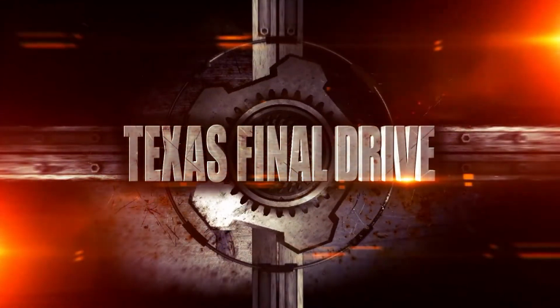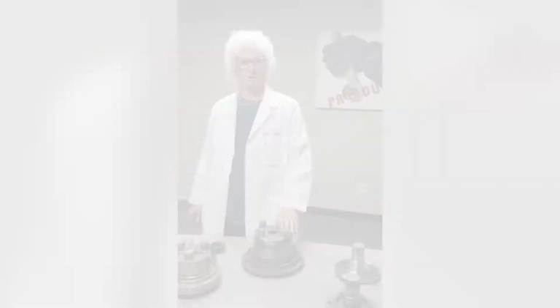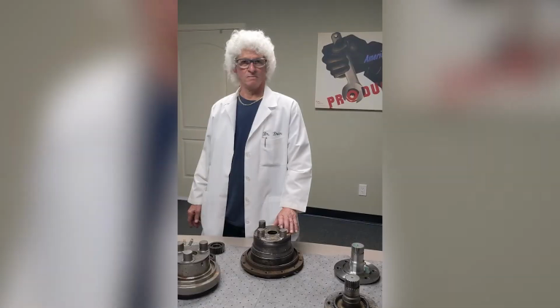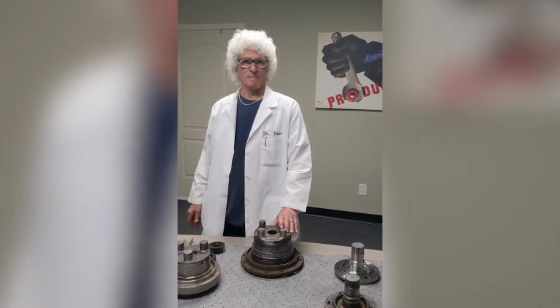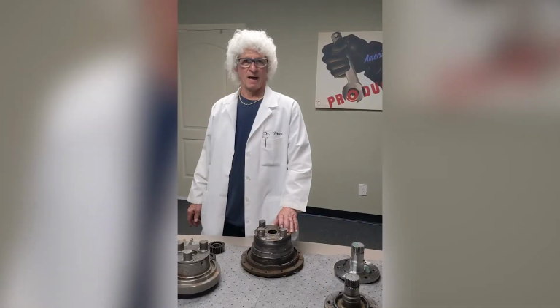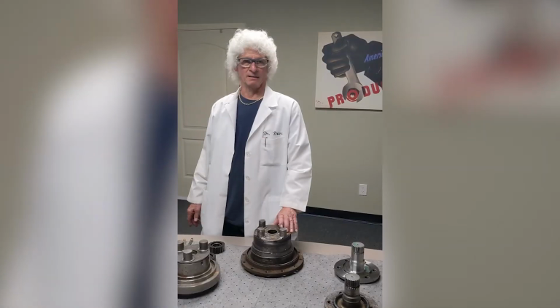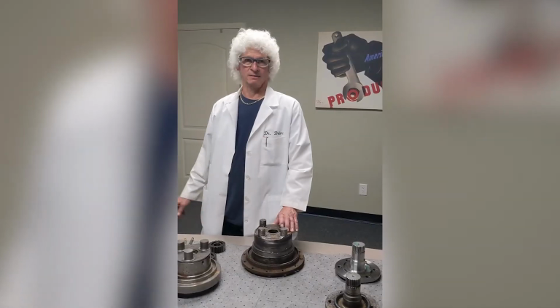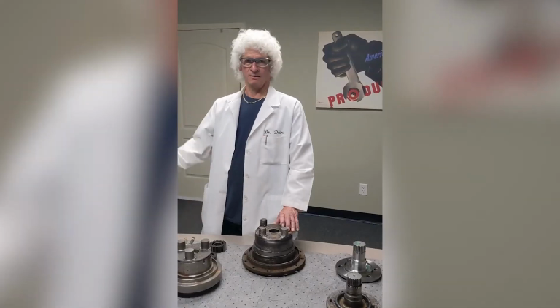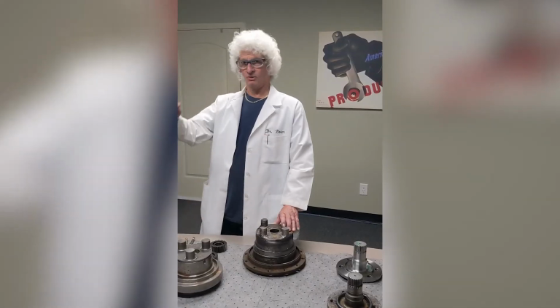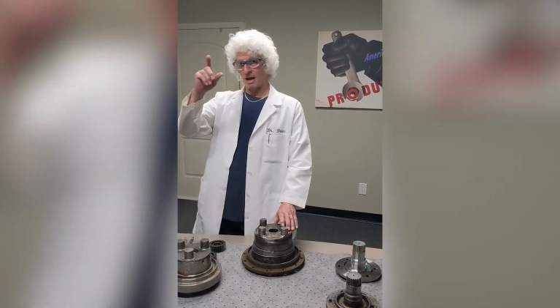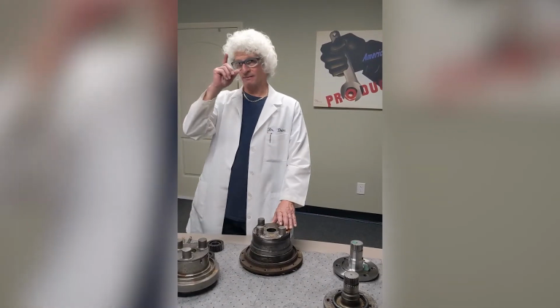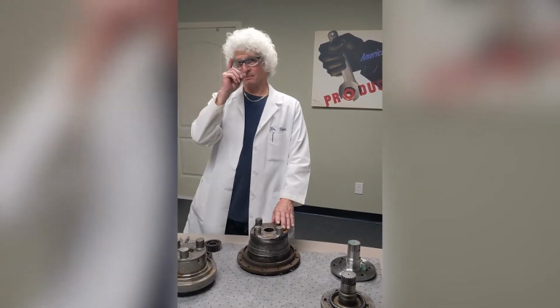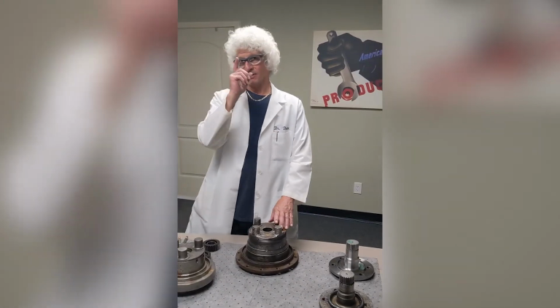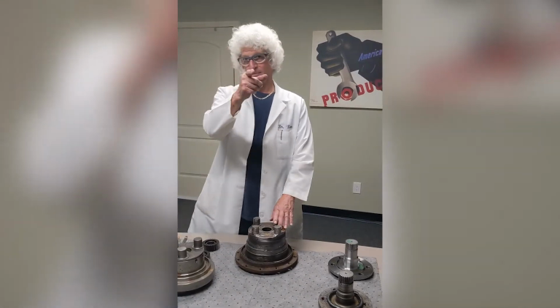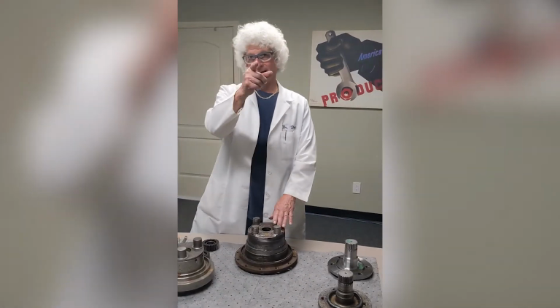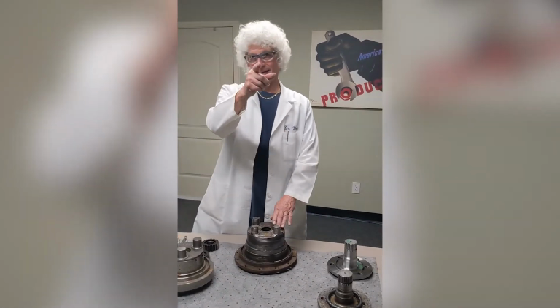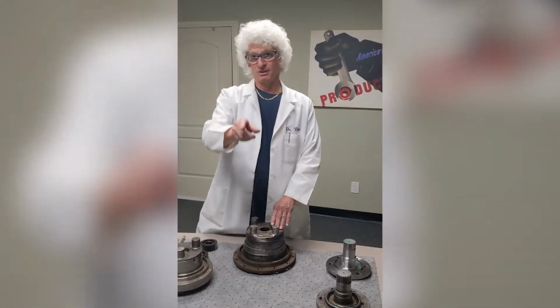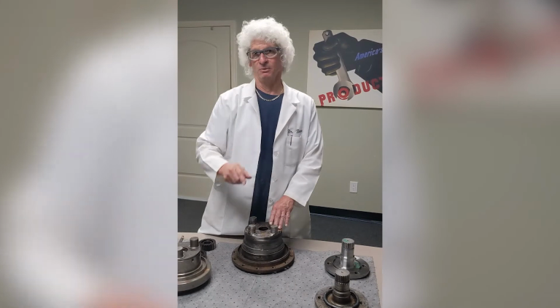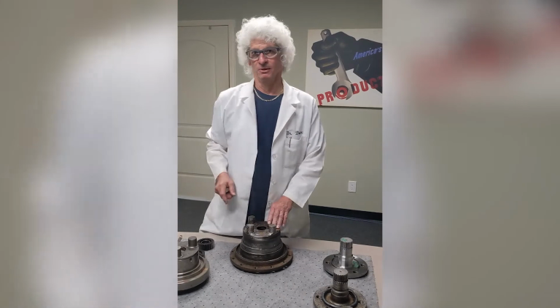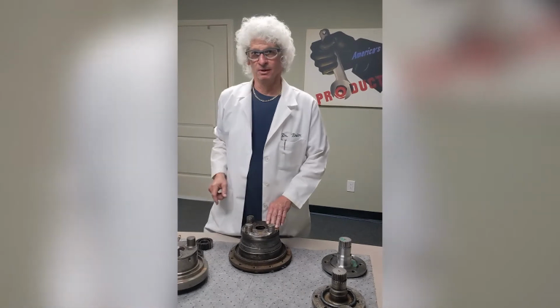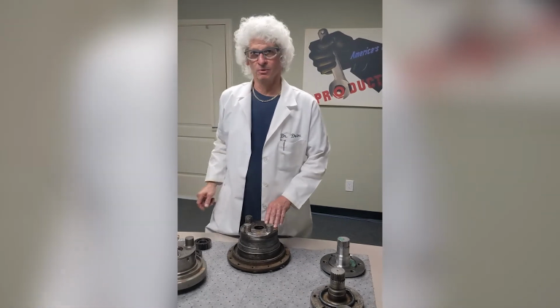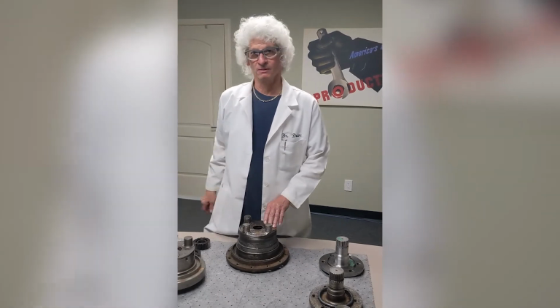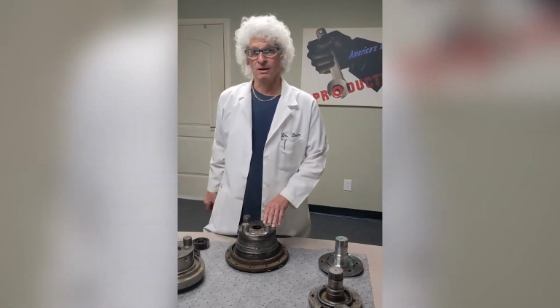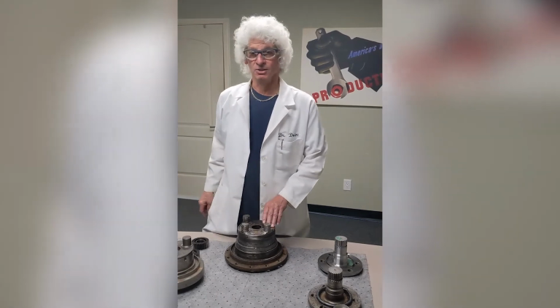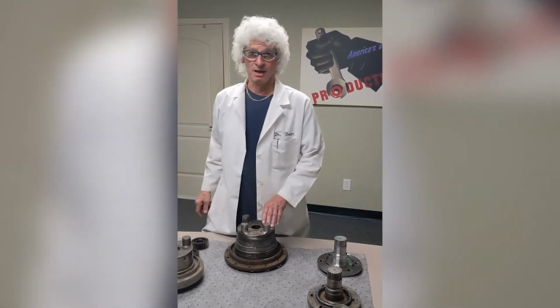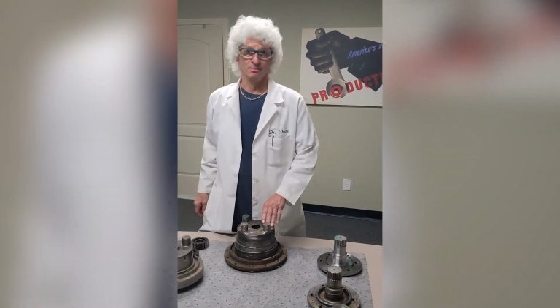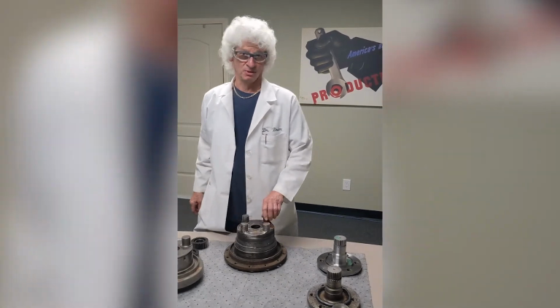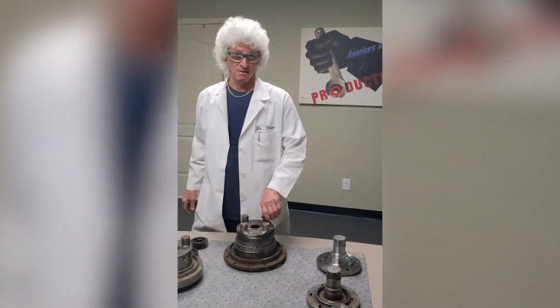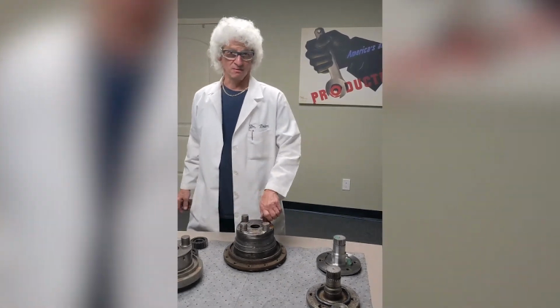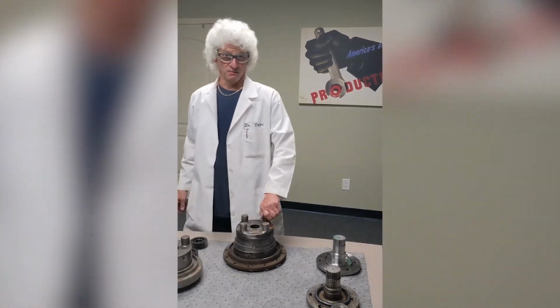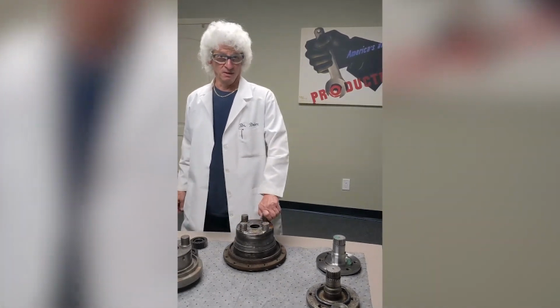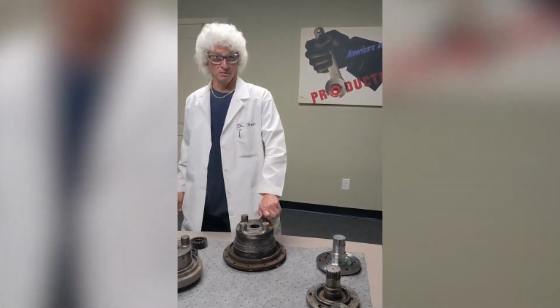Welcome back. Dr. Drive coming right back at you with another one of our shop talk videos.